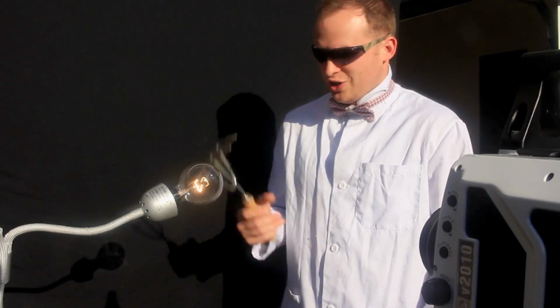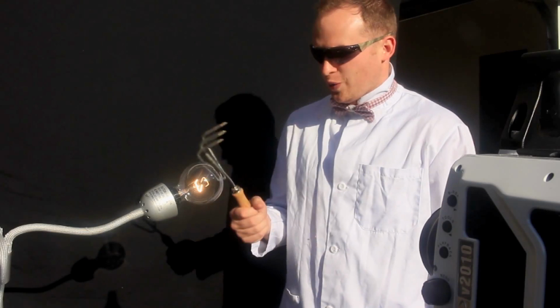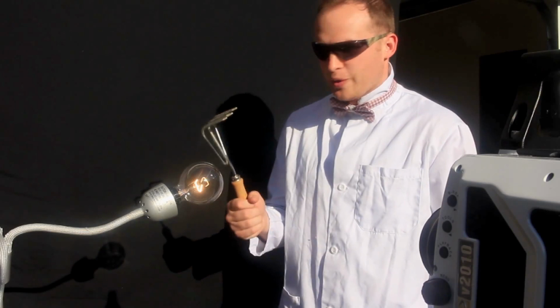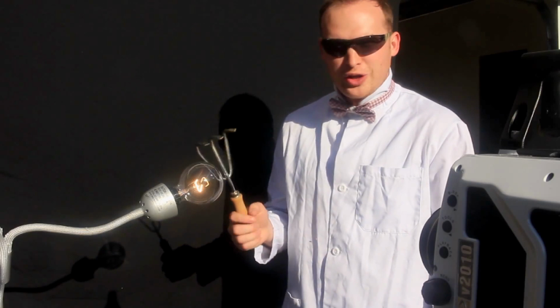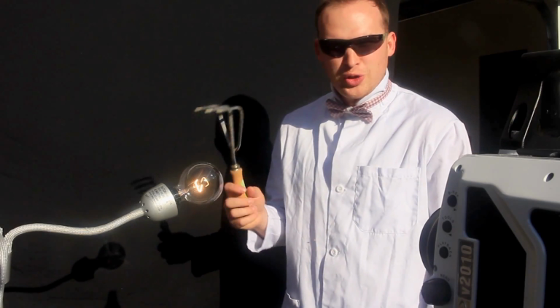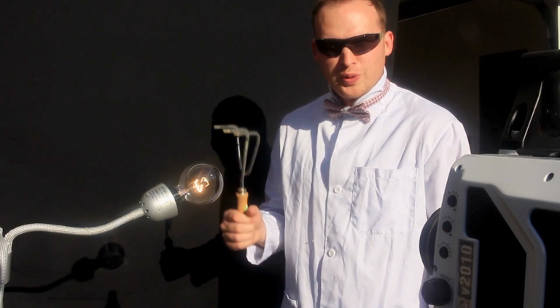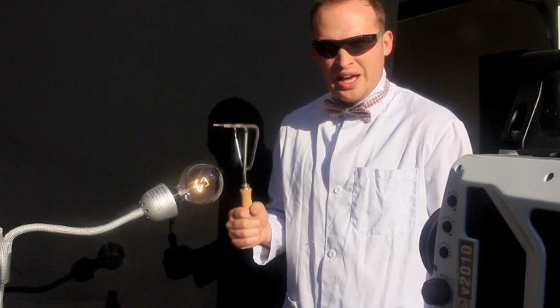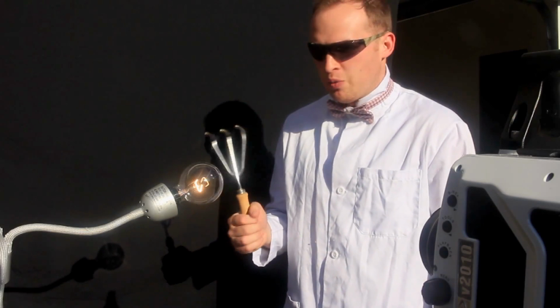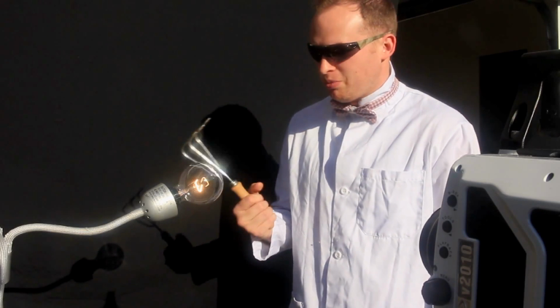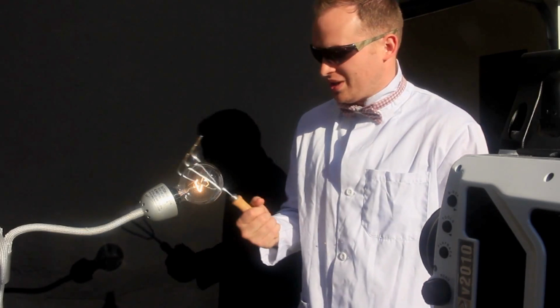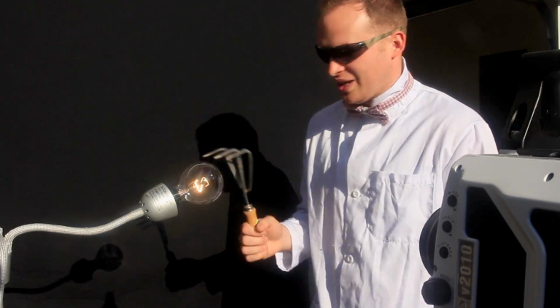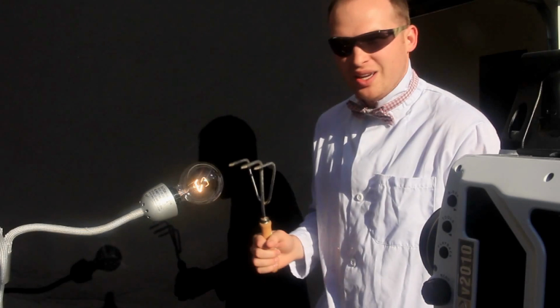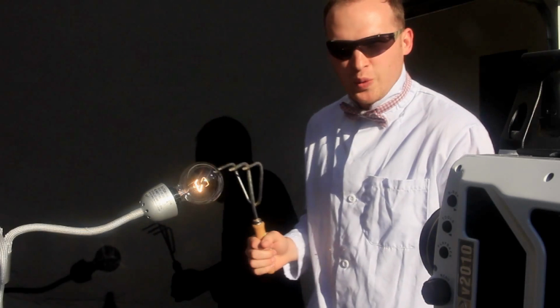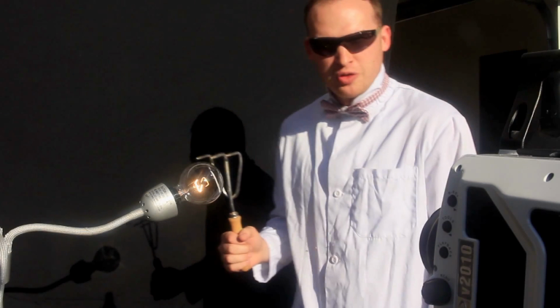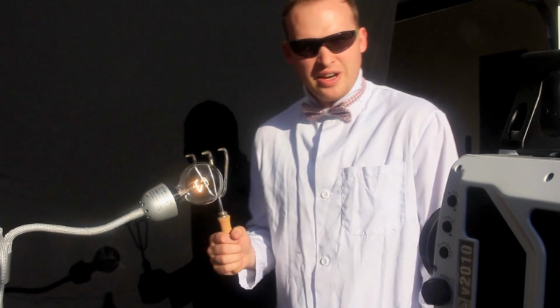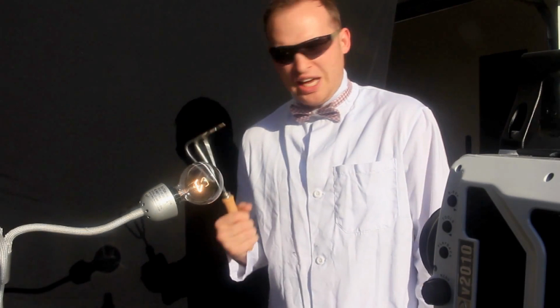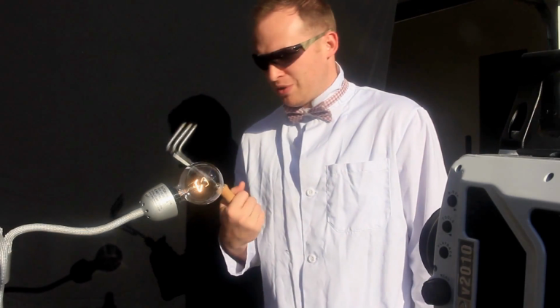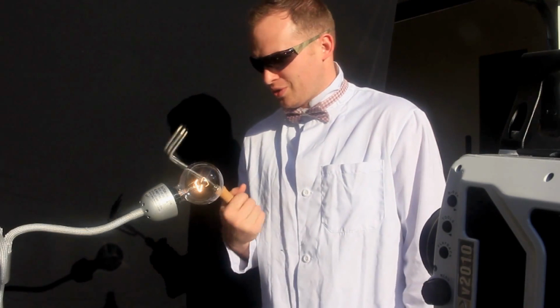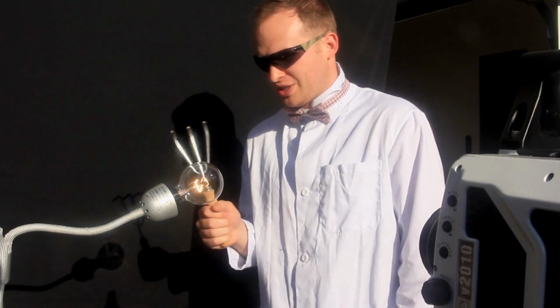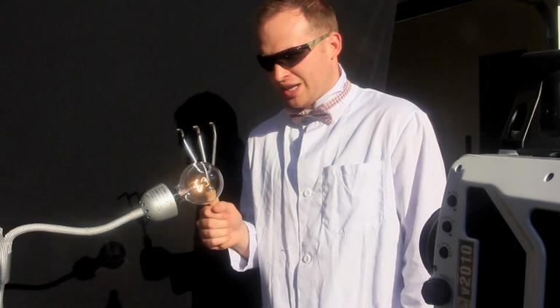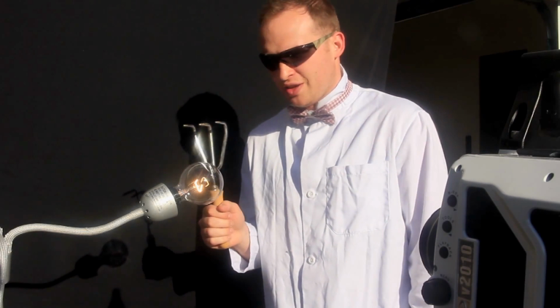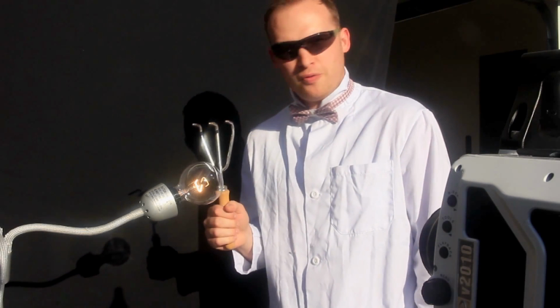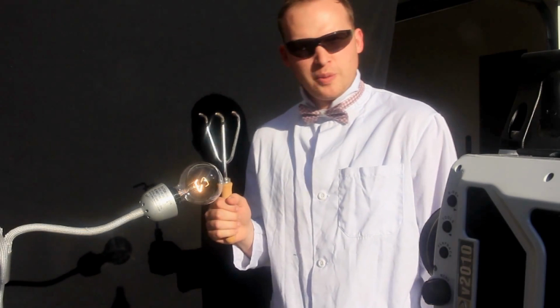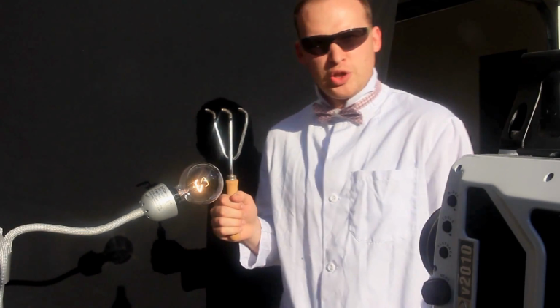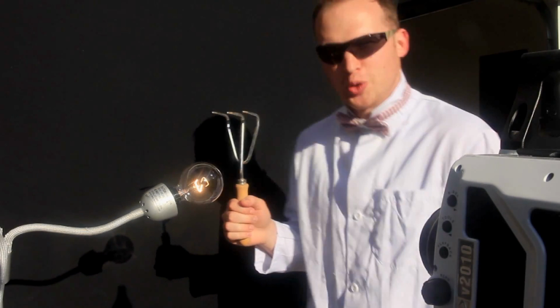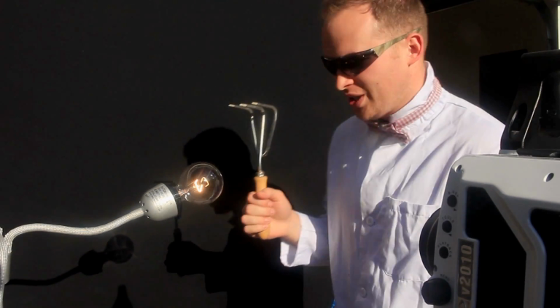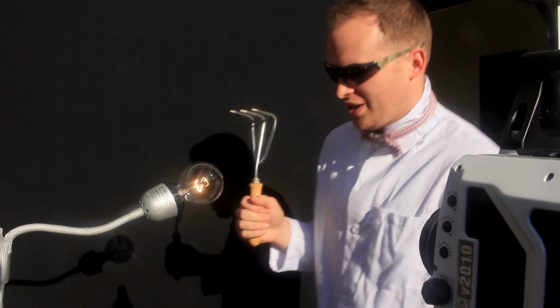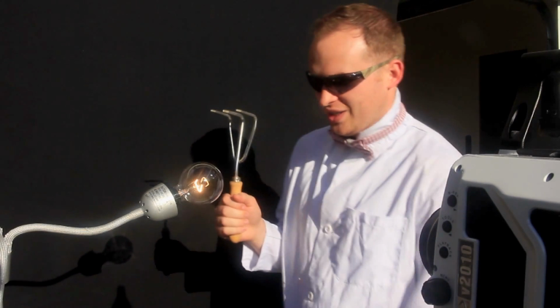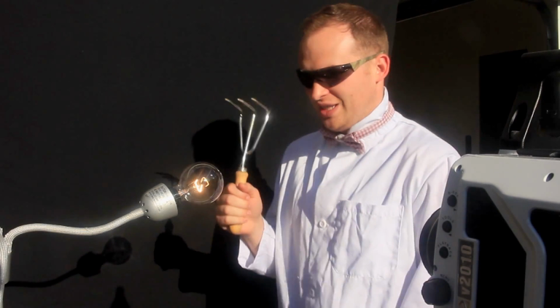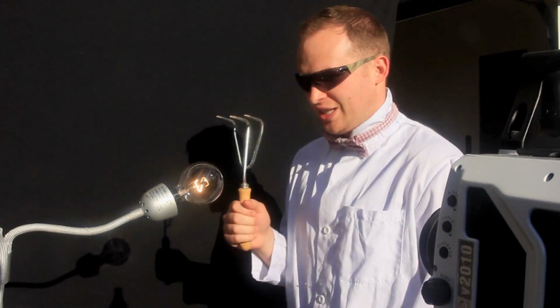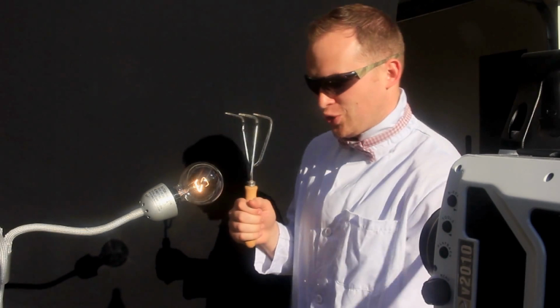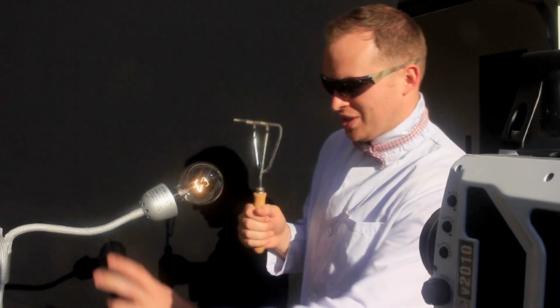So we're going to do it with a hammer, but we couldn't find a hammer, so this thing hopefully will do it. Let's get to it.